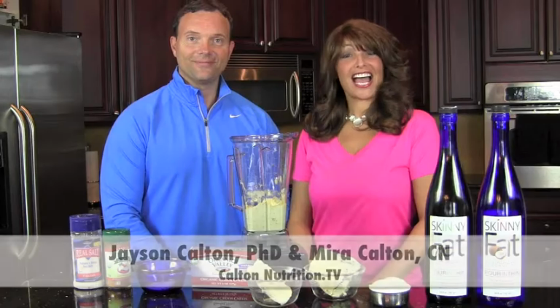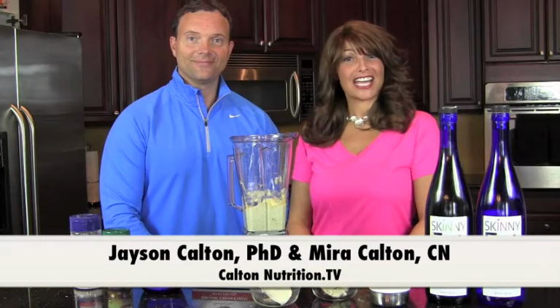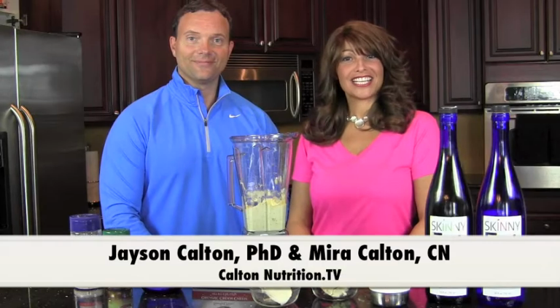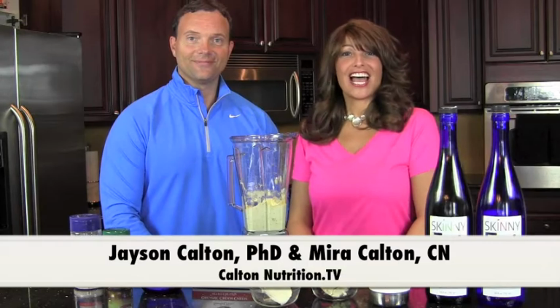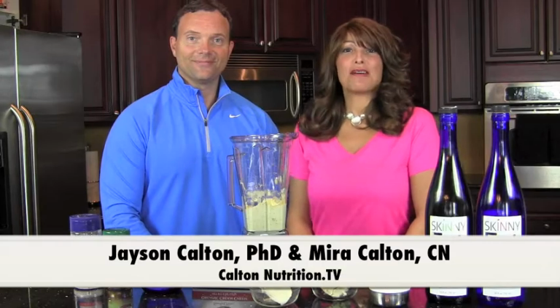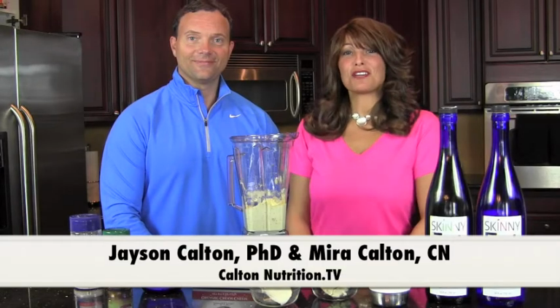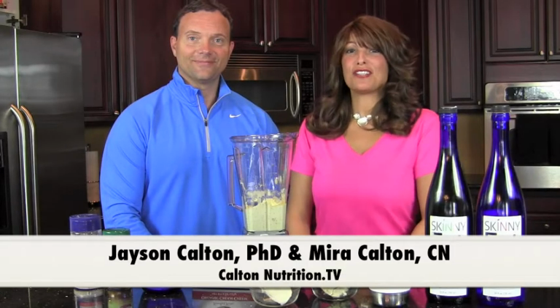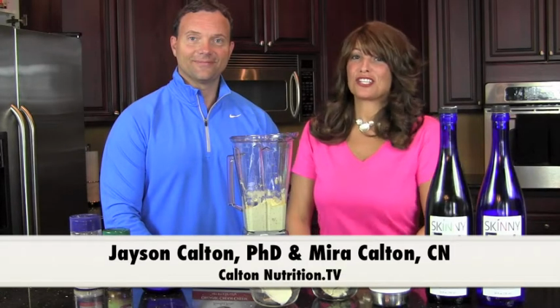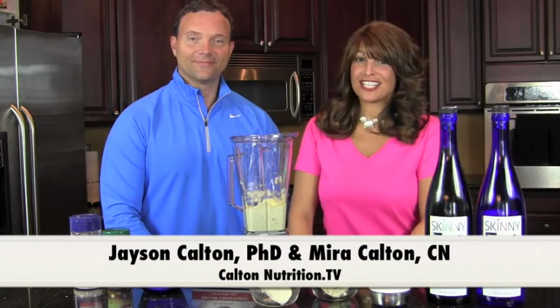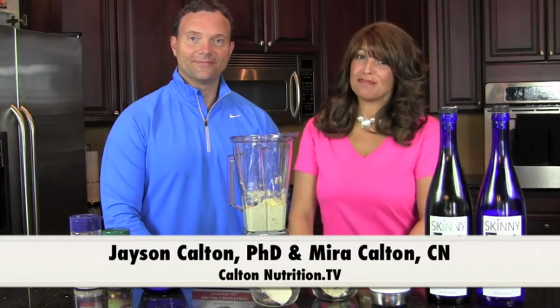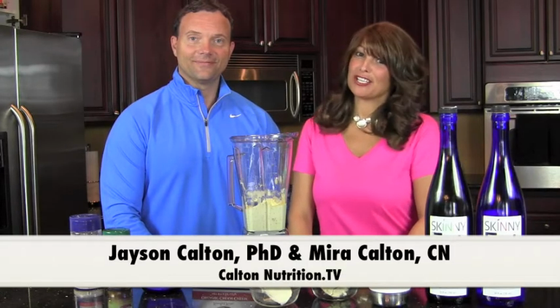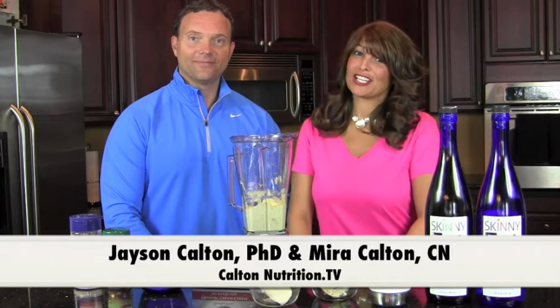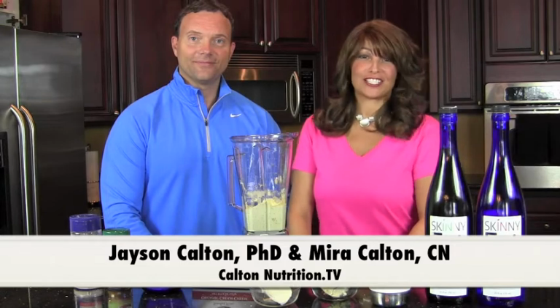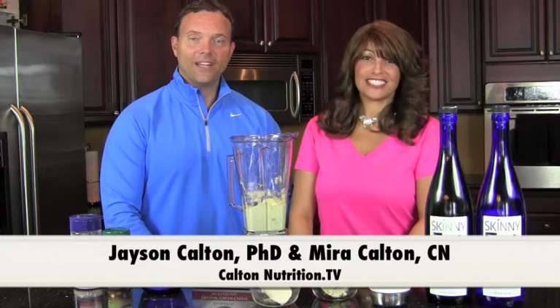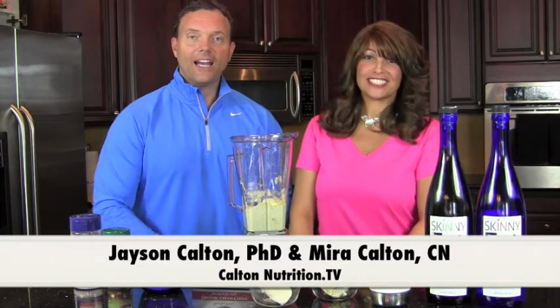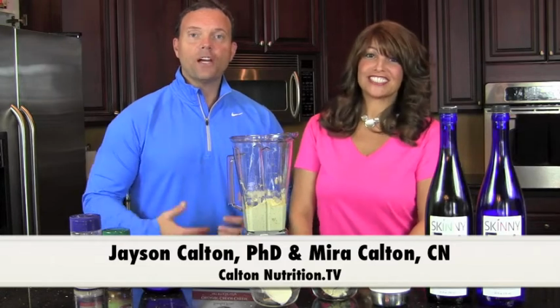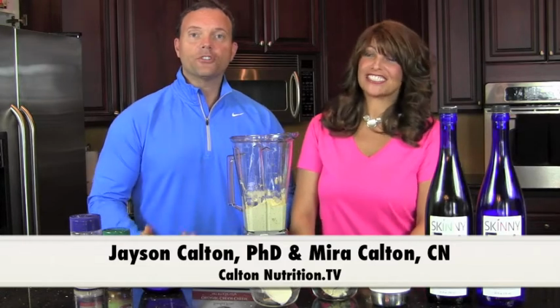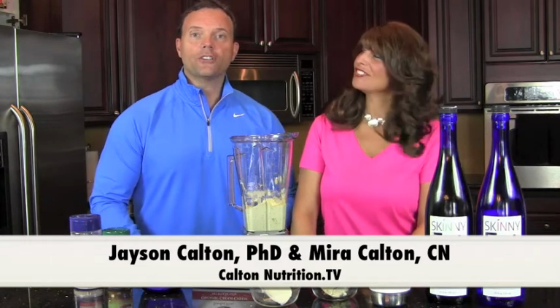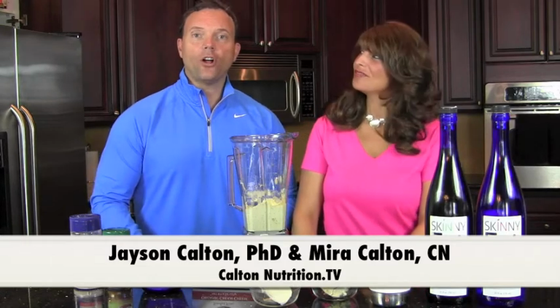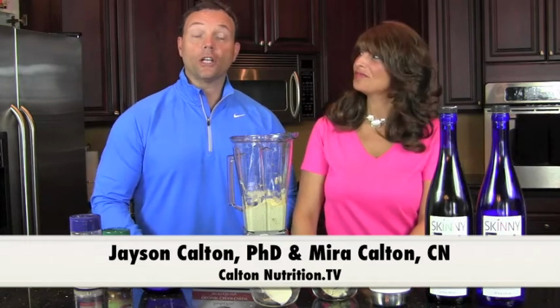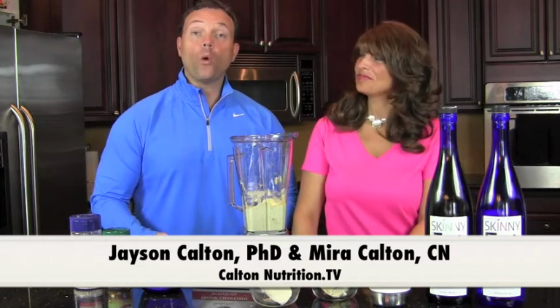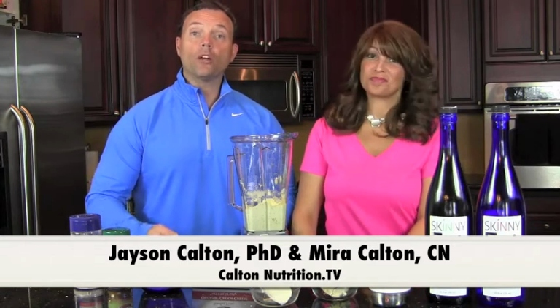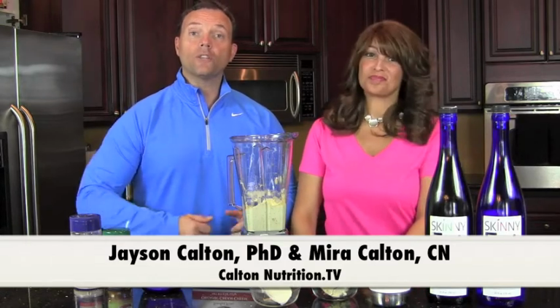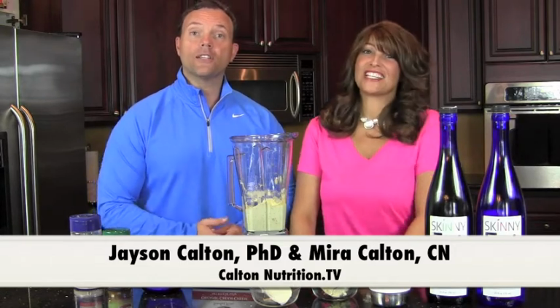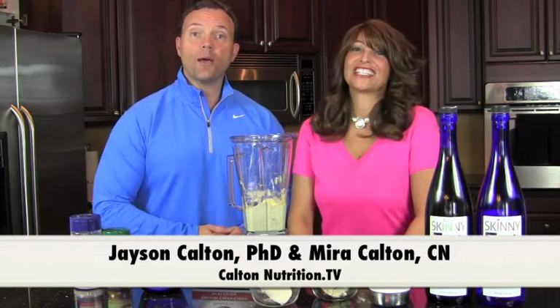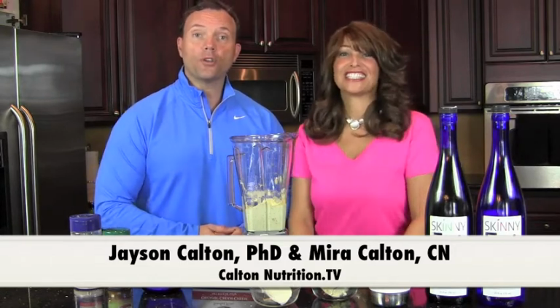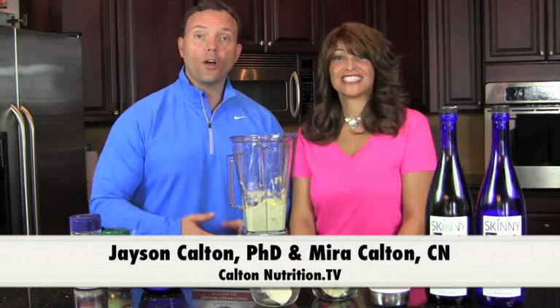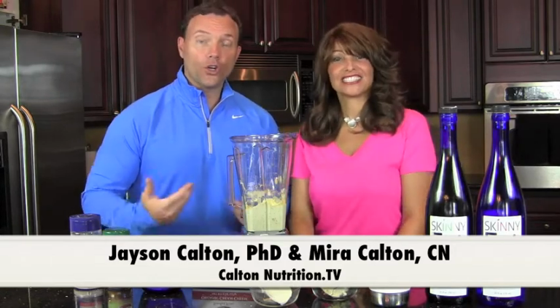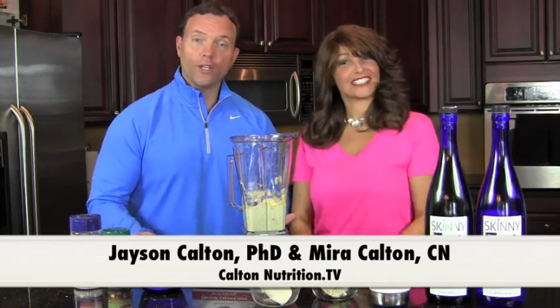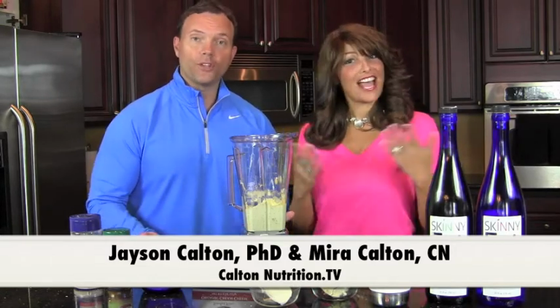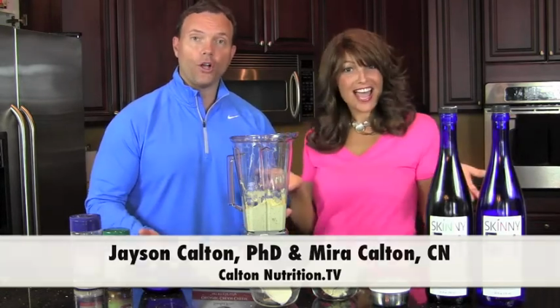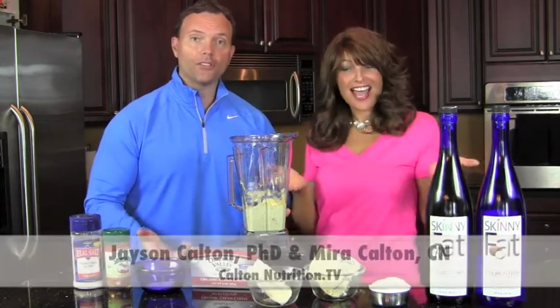Hi, I'm Certified Nutritionist Mira Calton. And I'm Dr. Jason Calton, and welcome to this episode of Cooking with the Caltons.